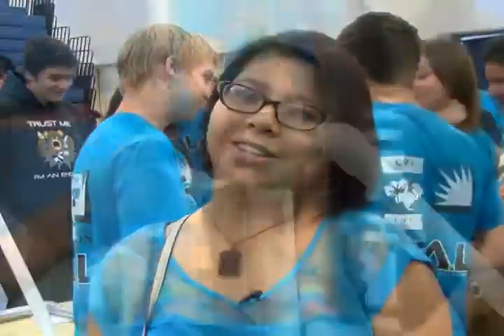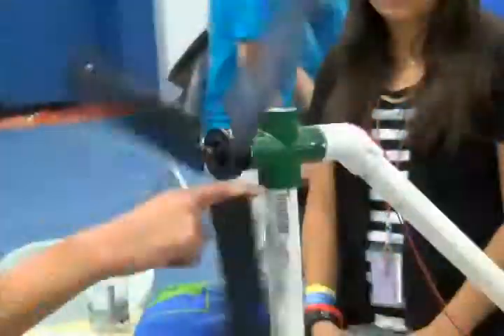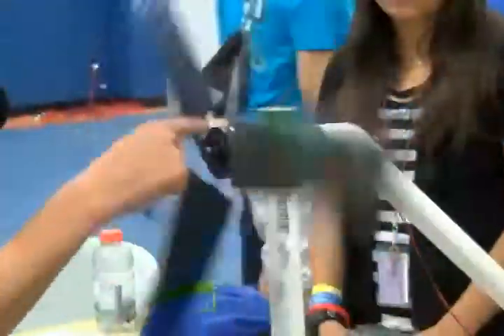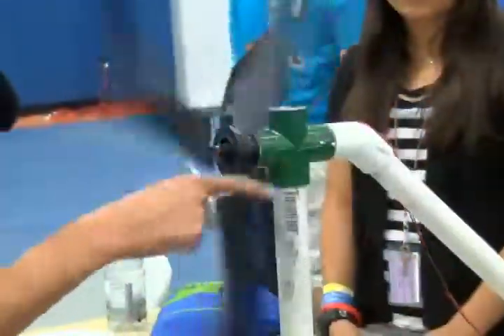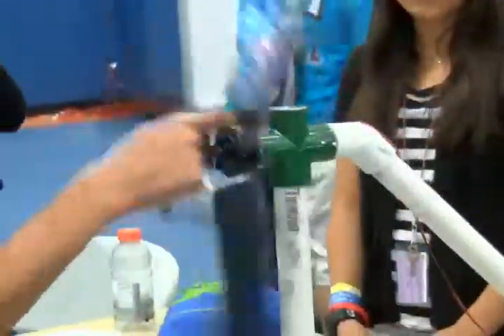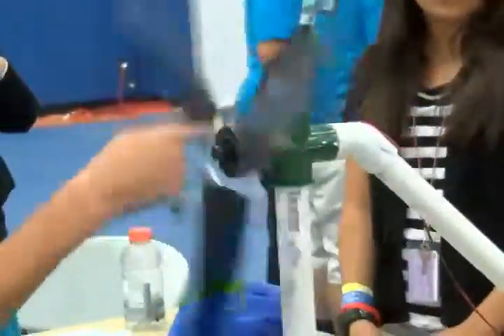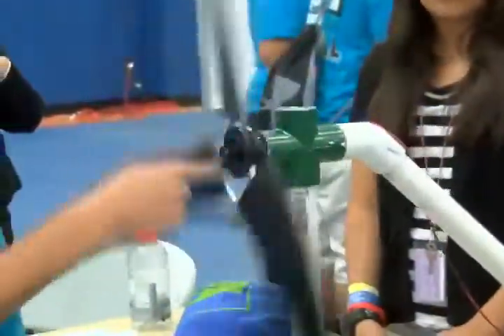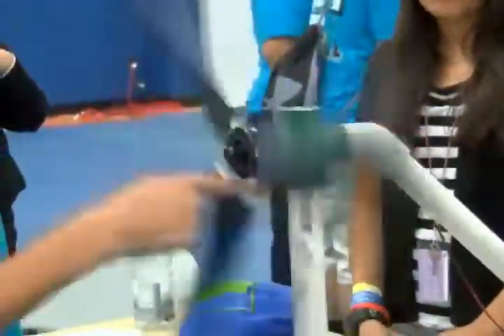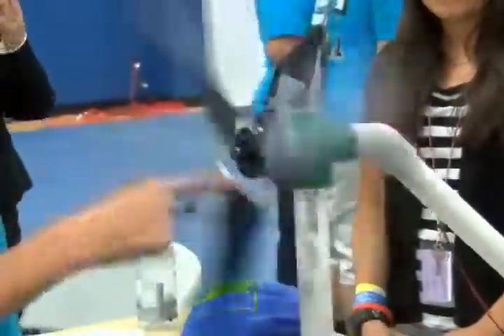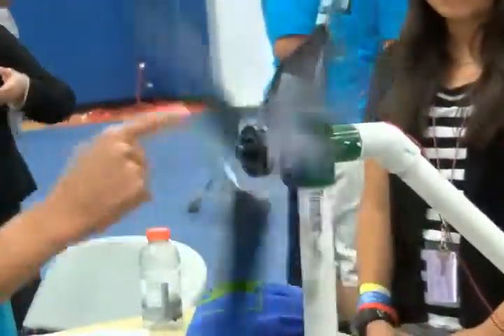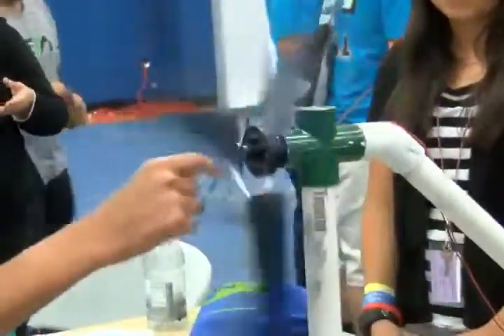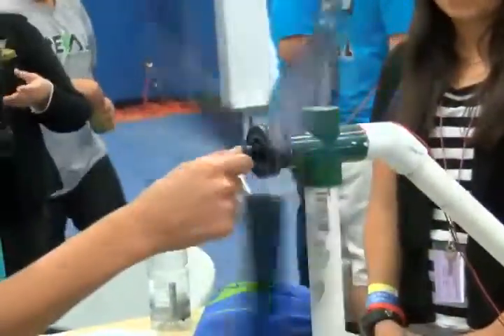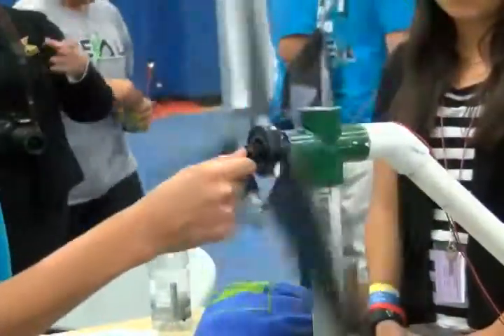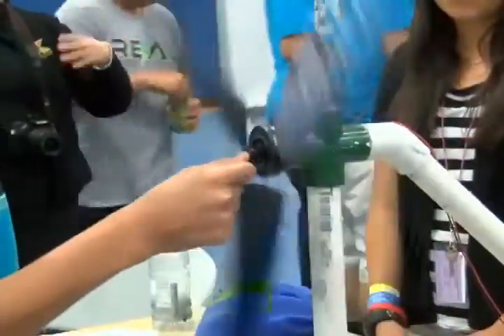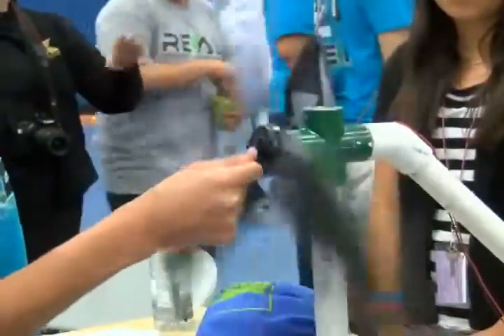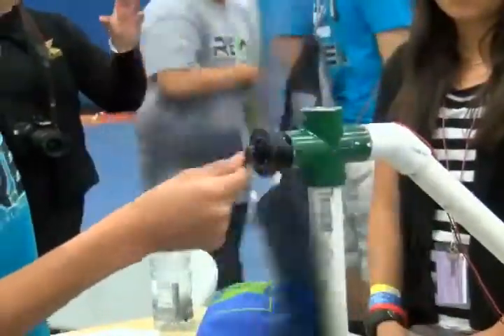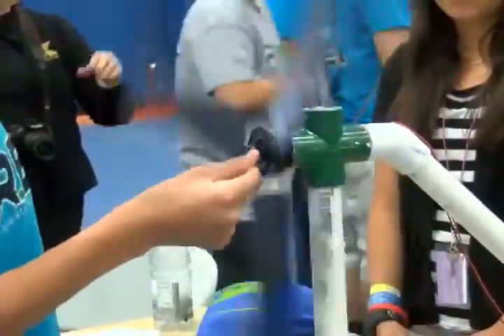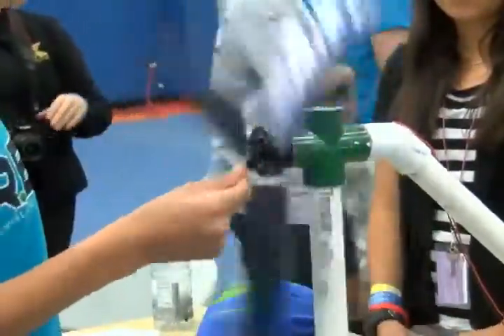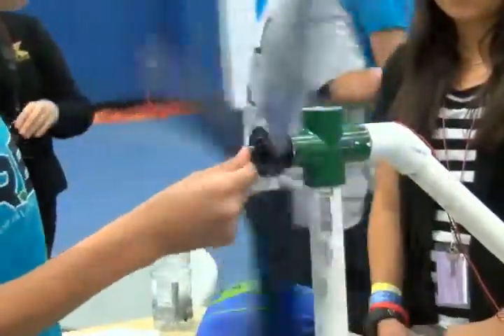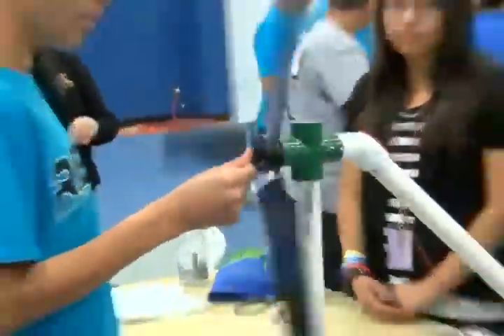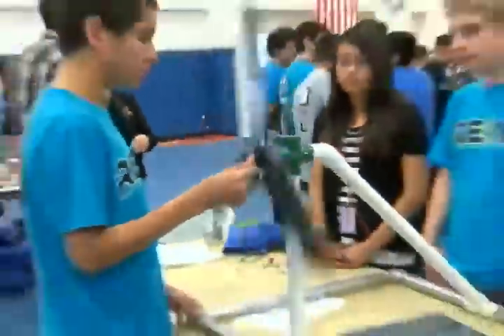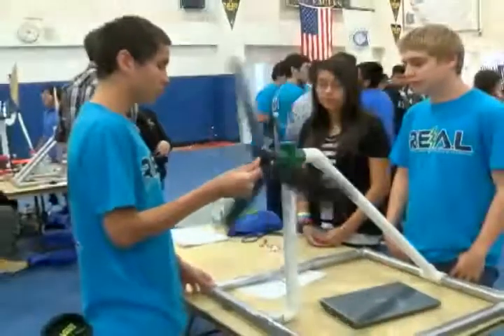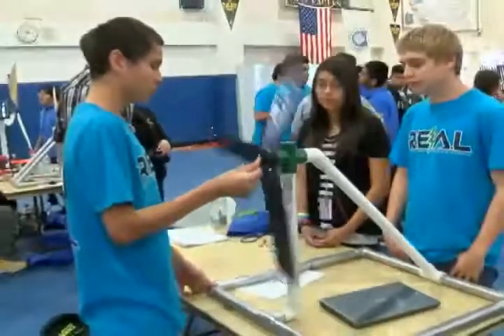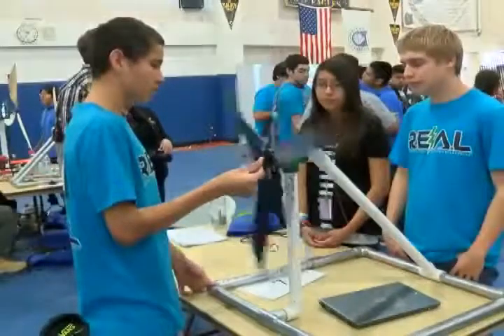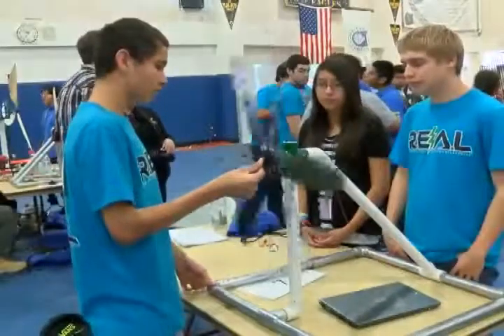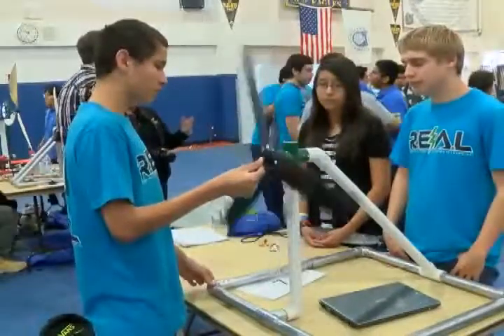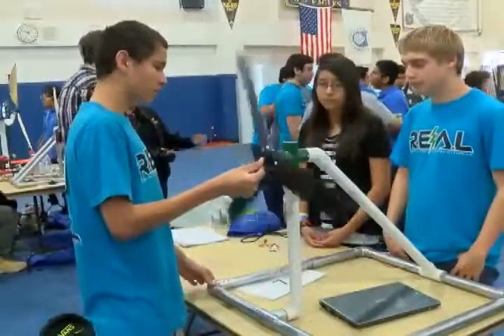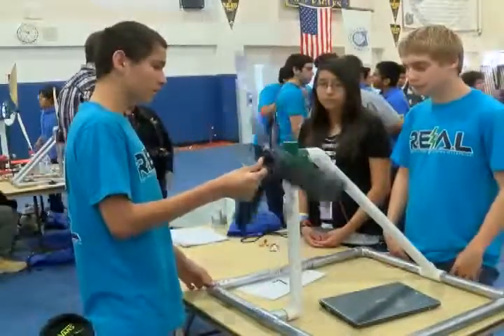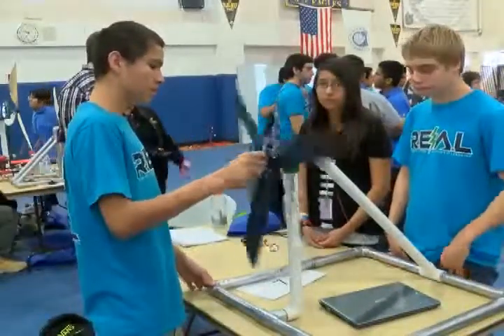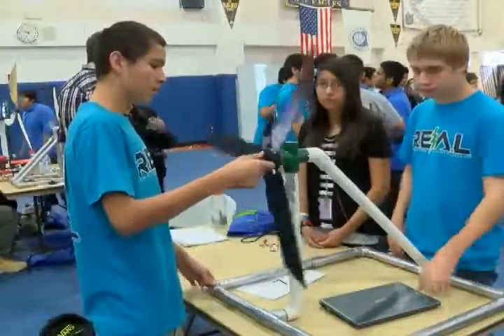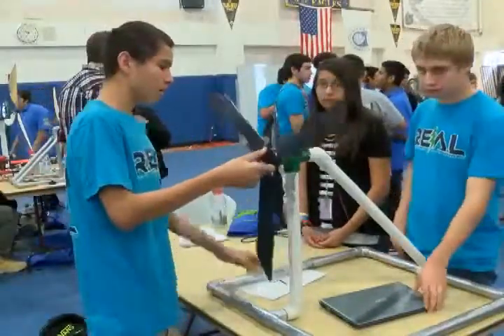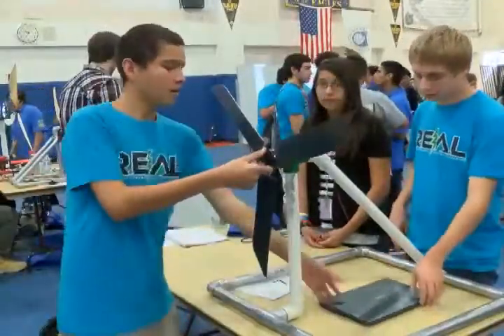The first place team will go on to a regional competition in Southern California. Samantha Cortese, News Channel 3, Desert Hot Springs.